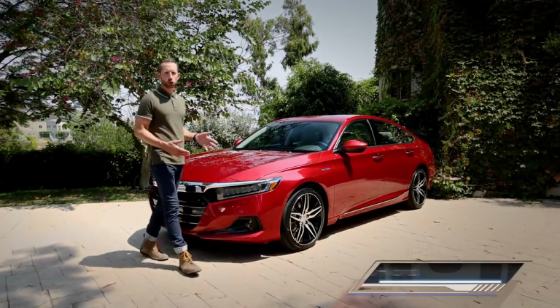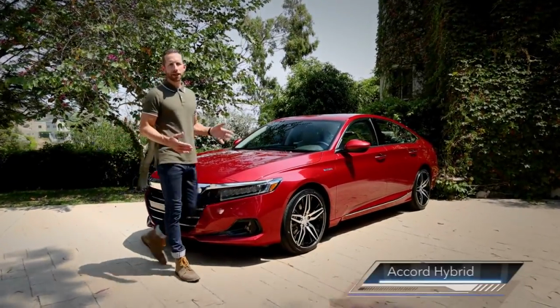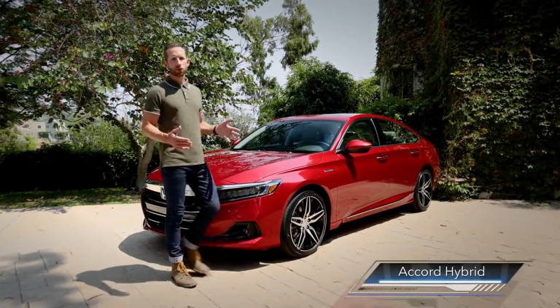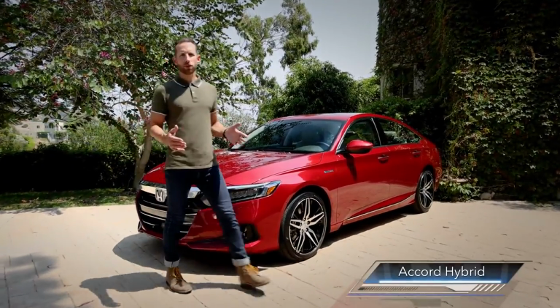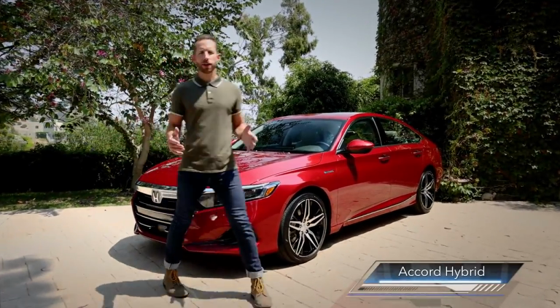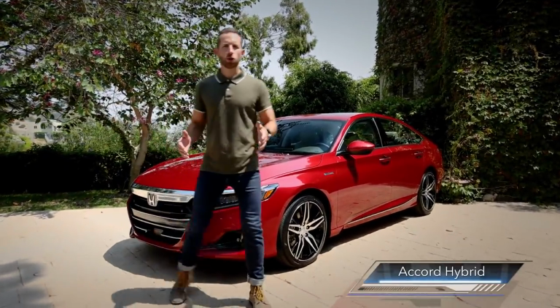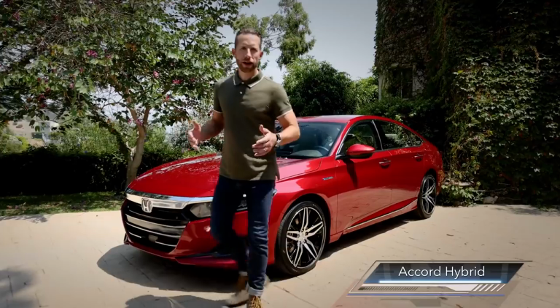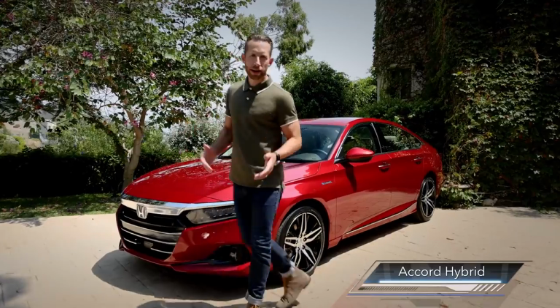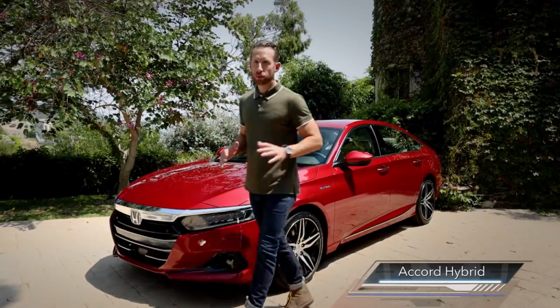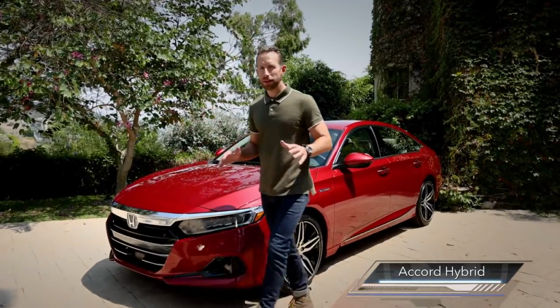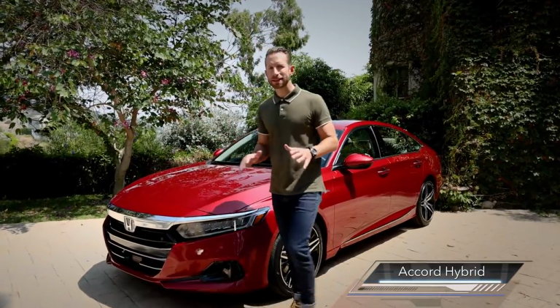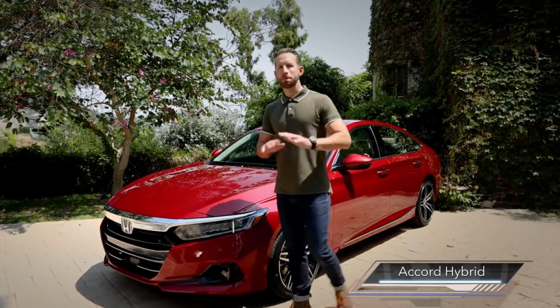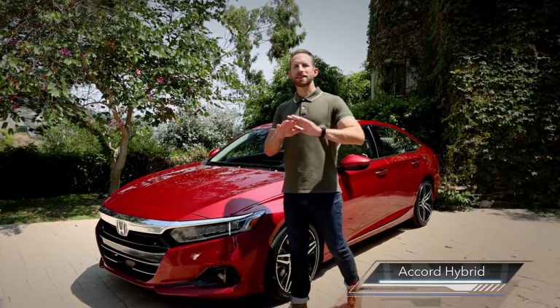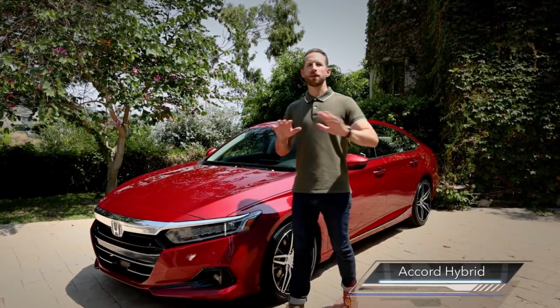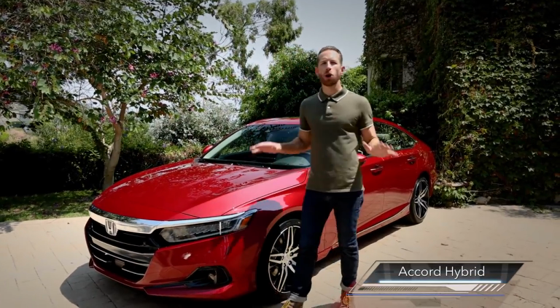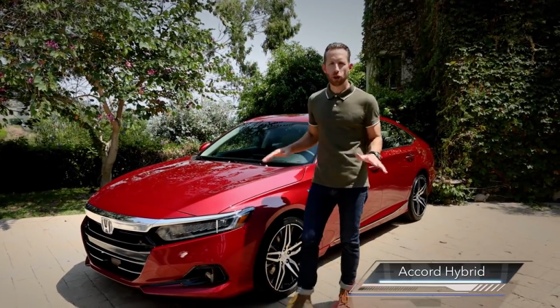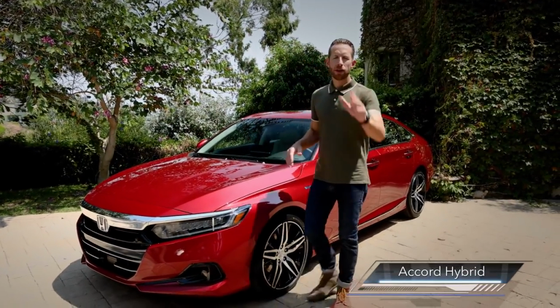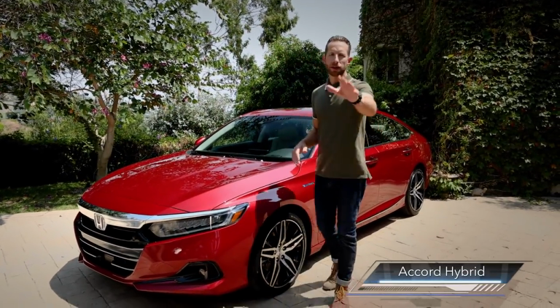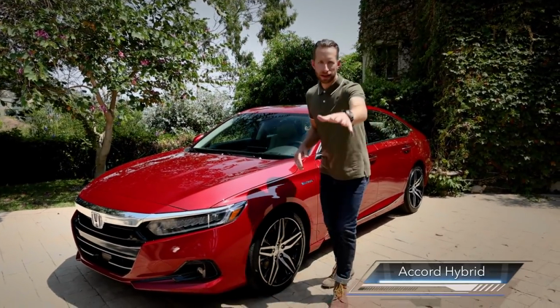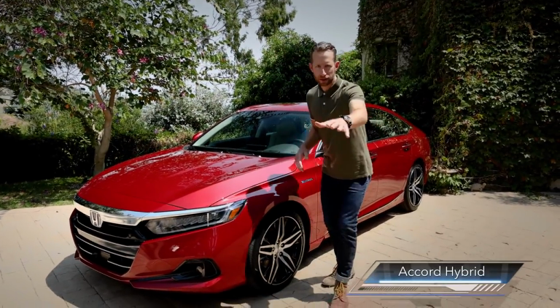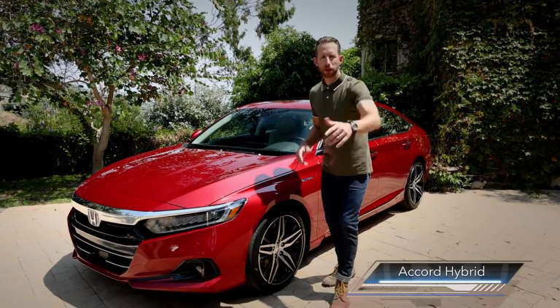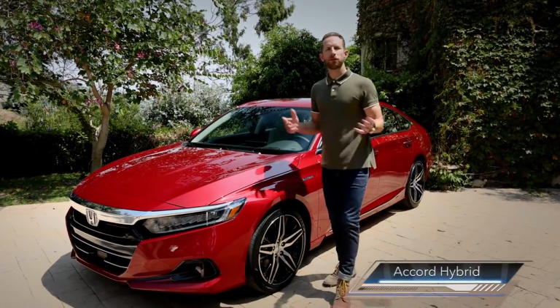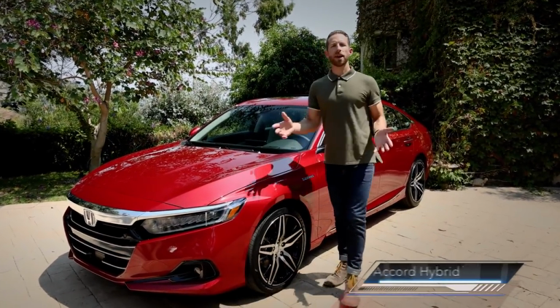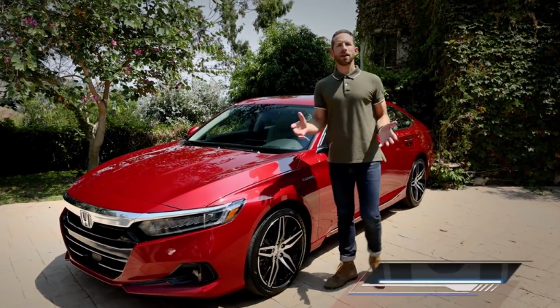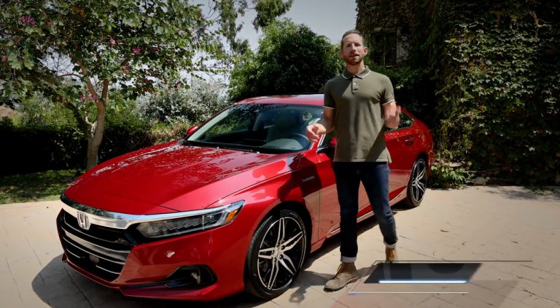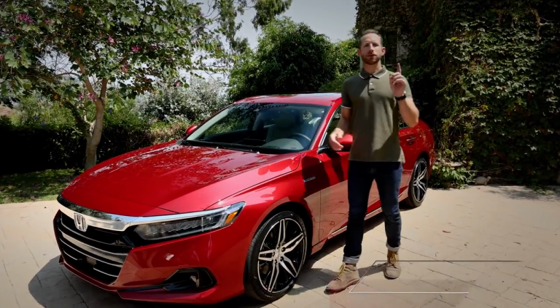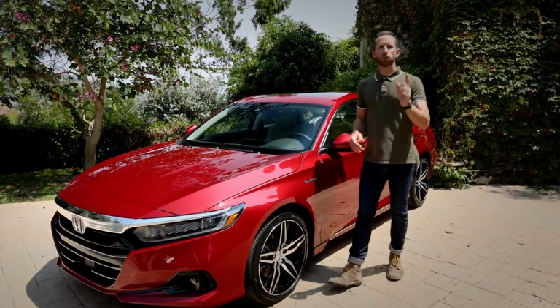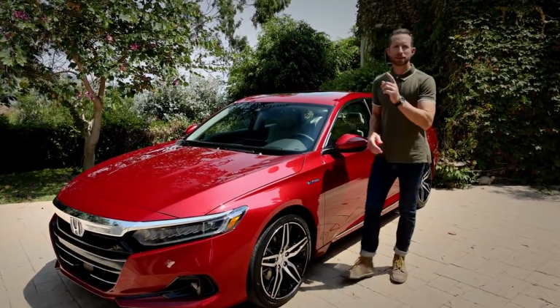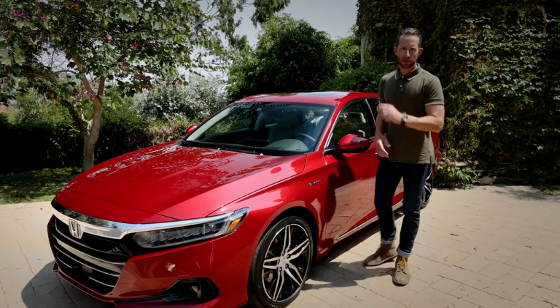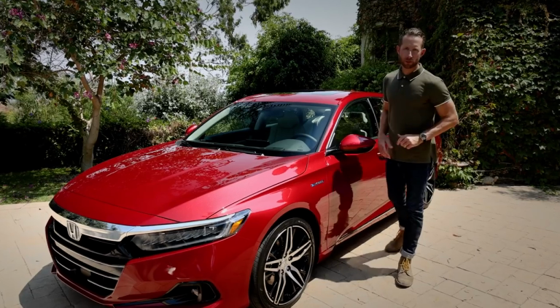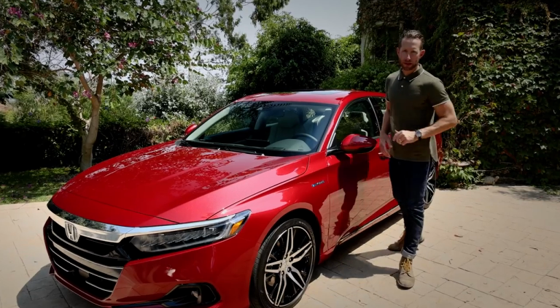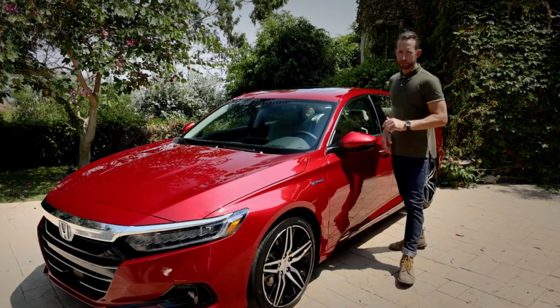This is a 2021 Accord Hybrid, and we think it's the best of them all. We'll get to that in a little bit, but for now let's get to the rest of the Accord lineup.